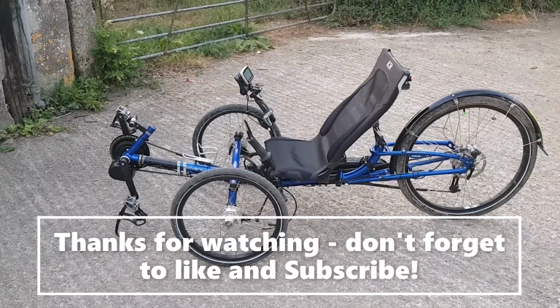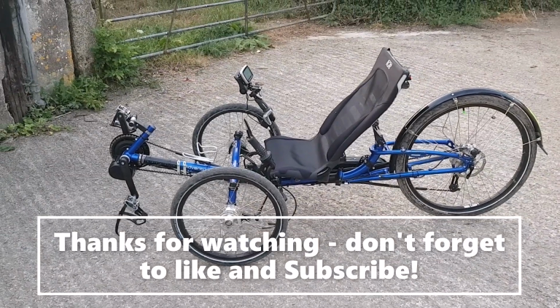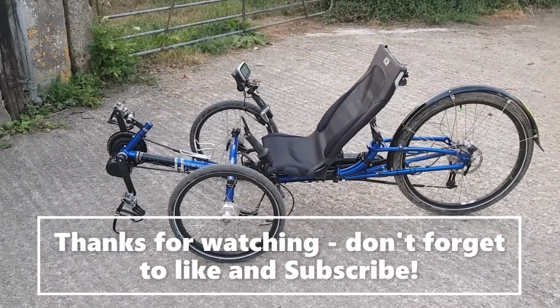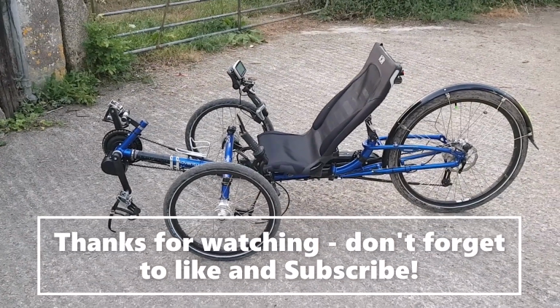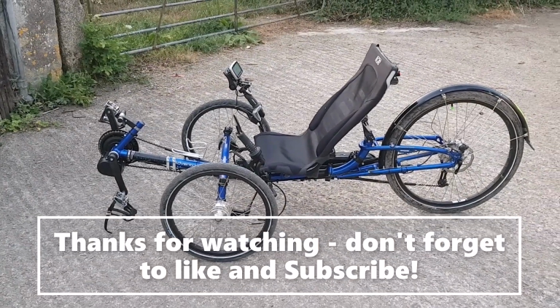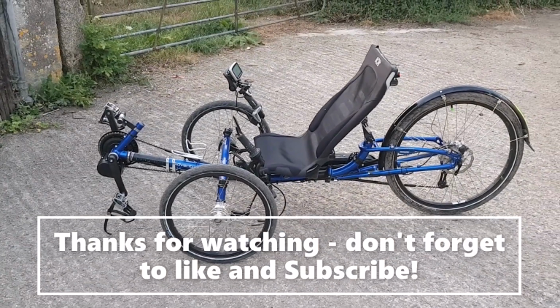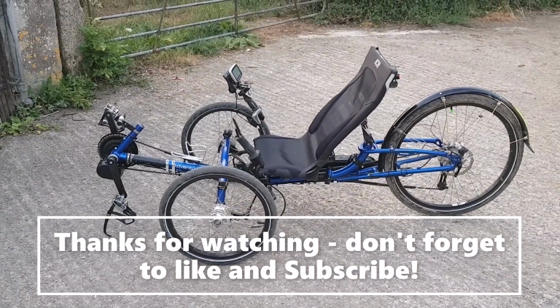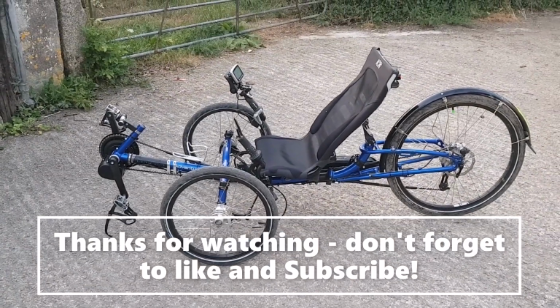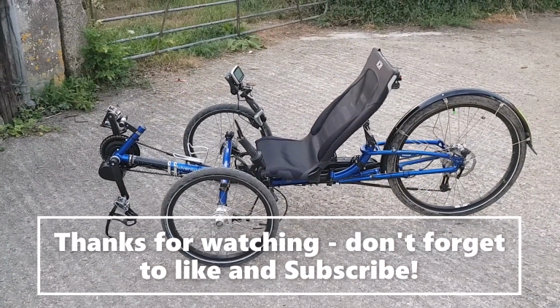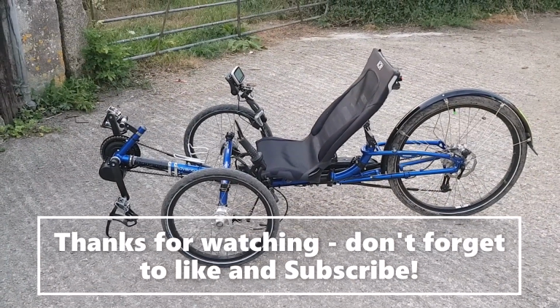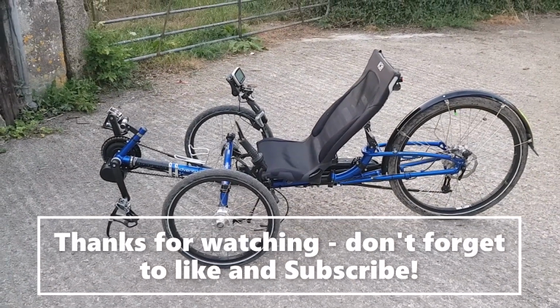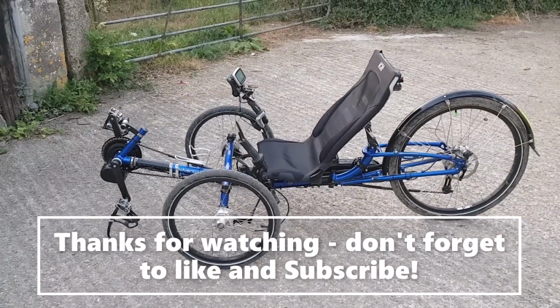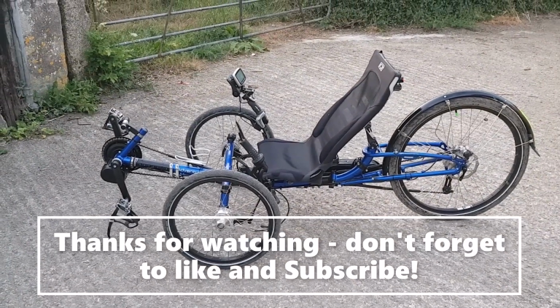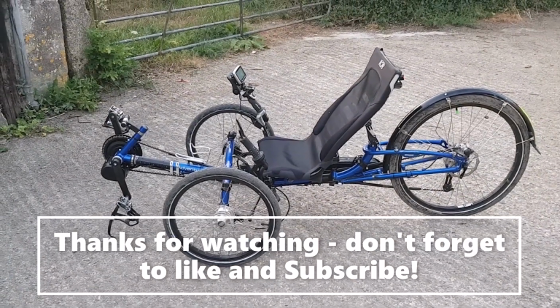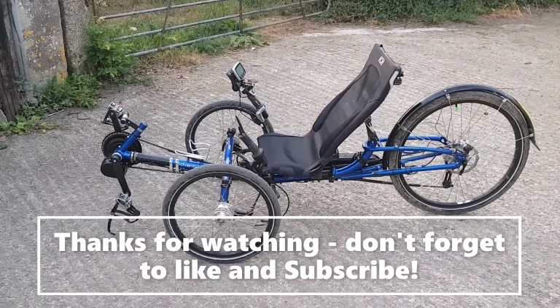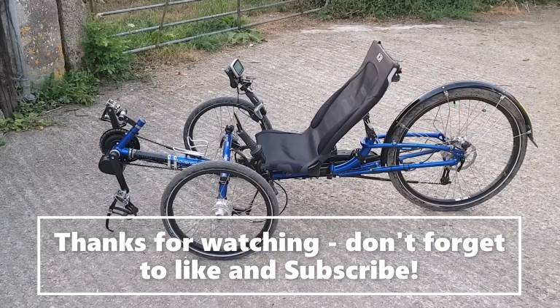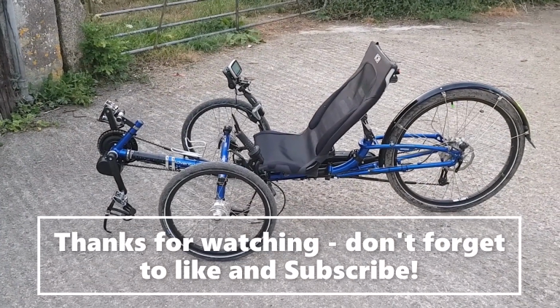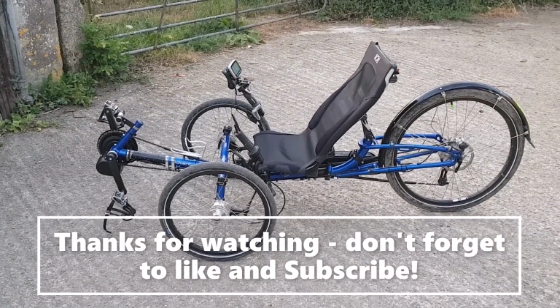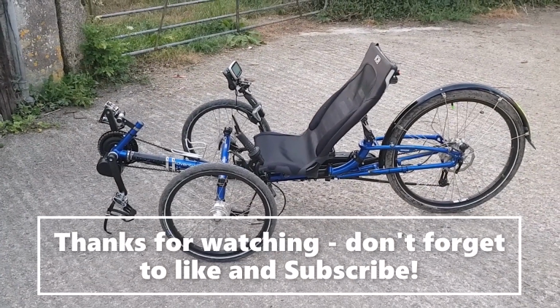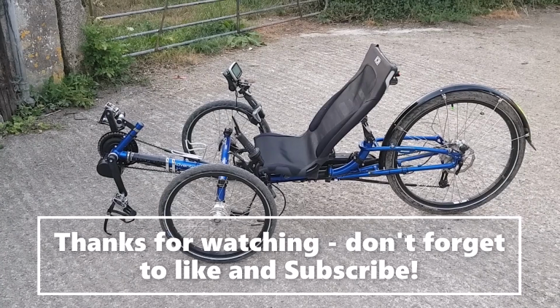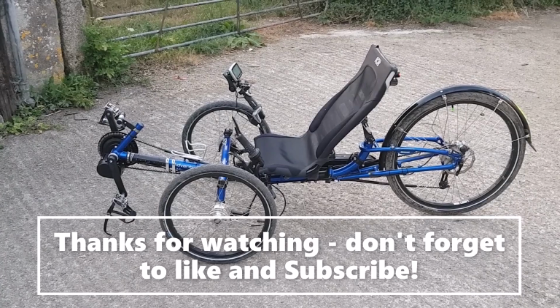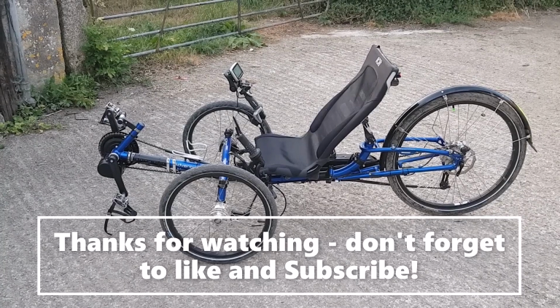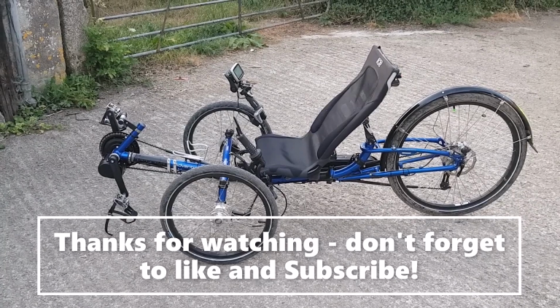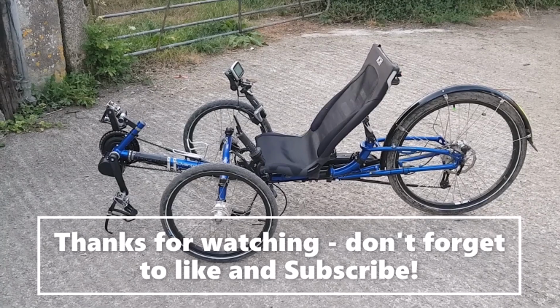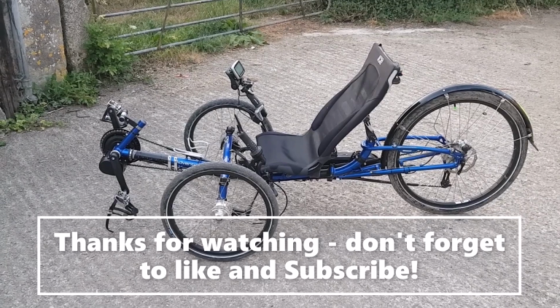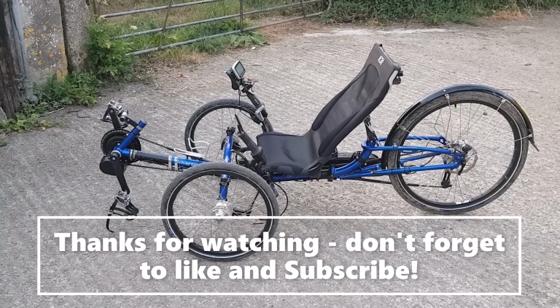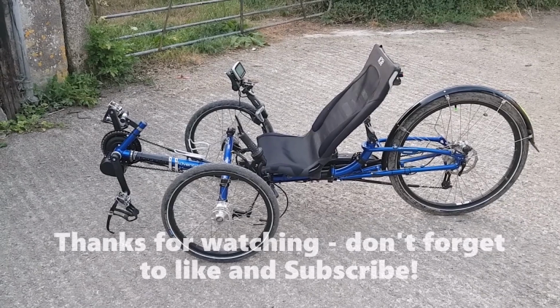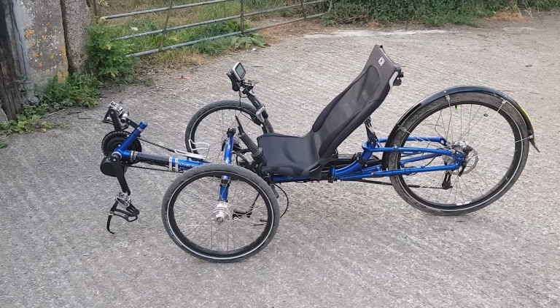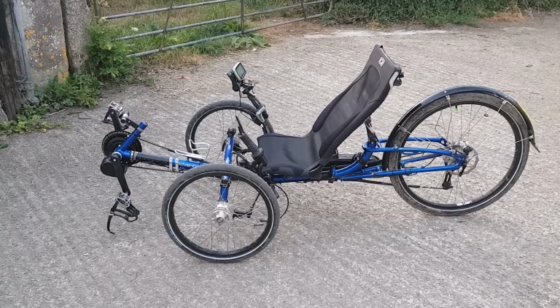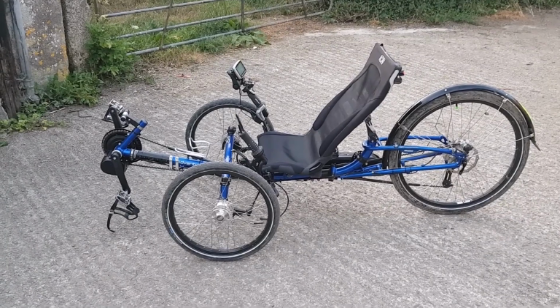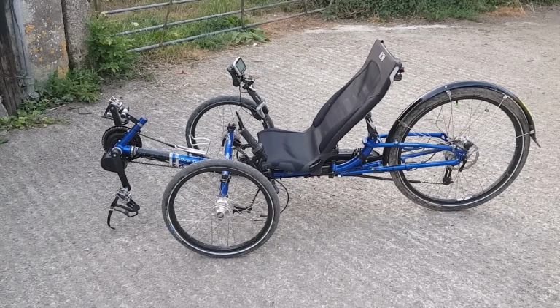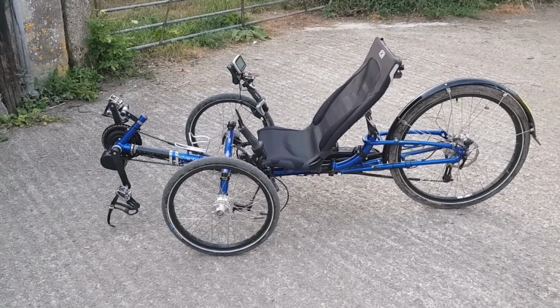Anyway, thanks for watching and I shall be uploading more videos in the future.